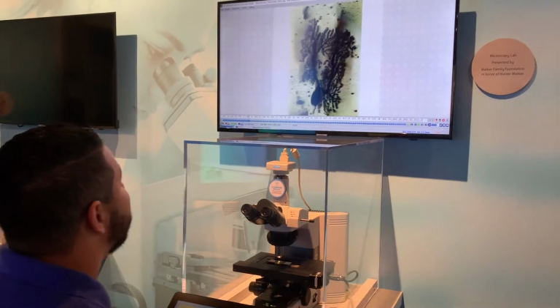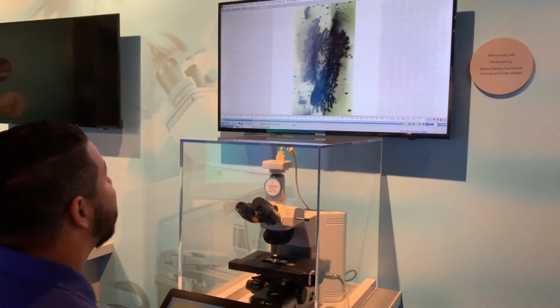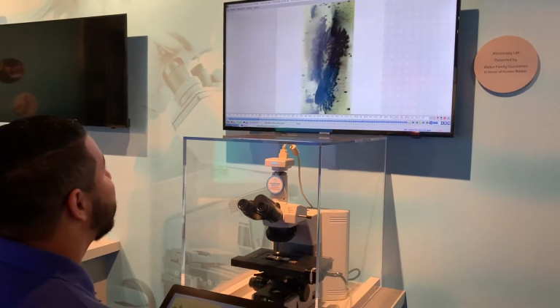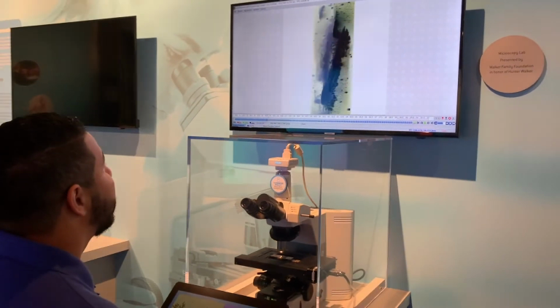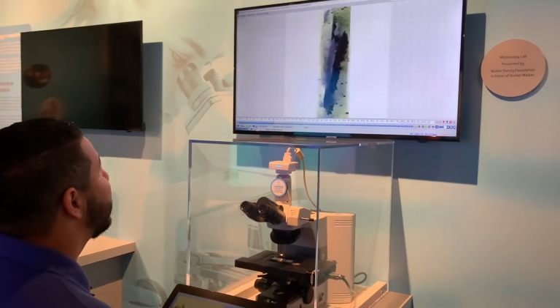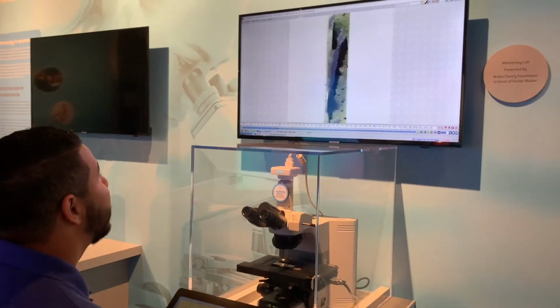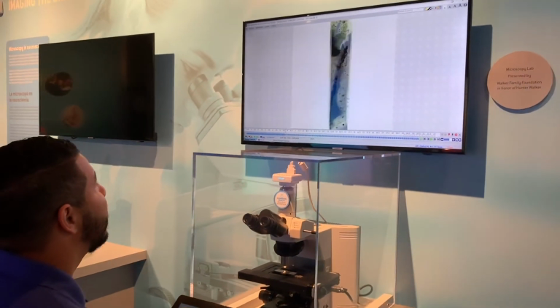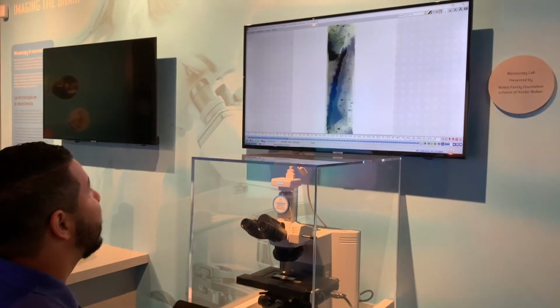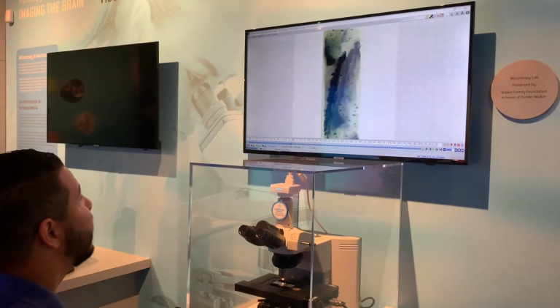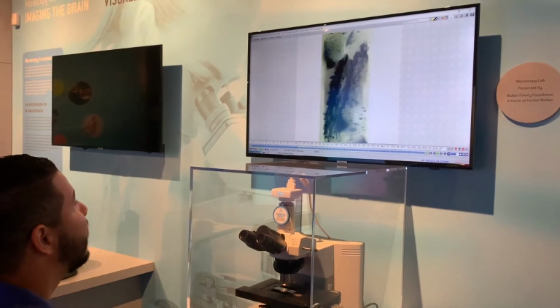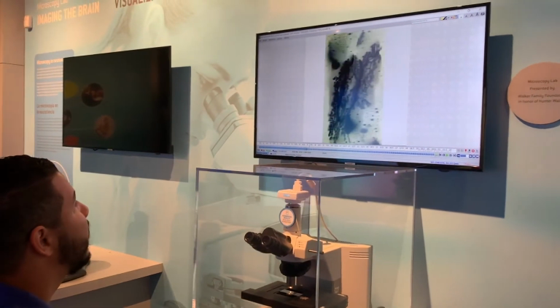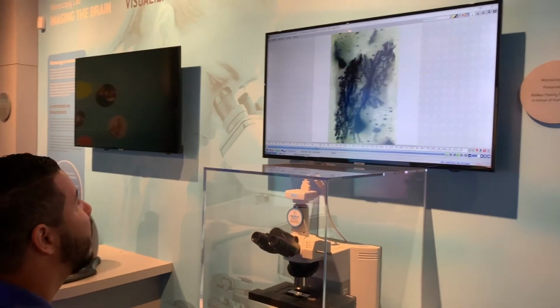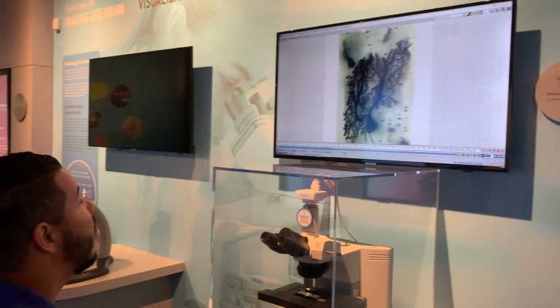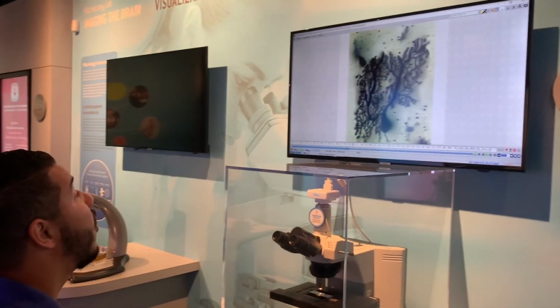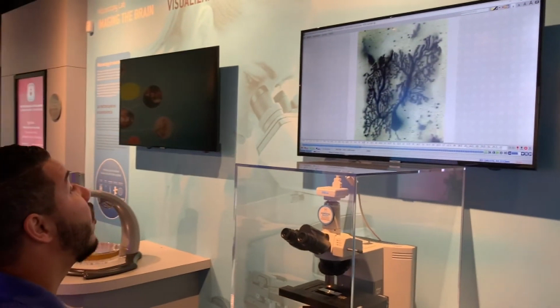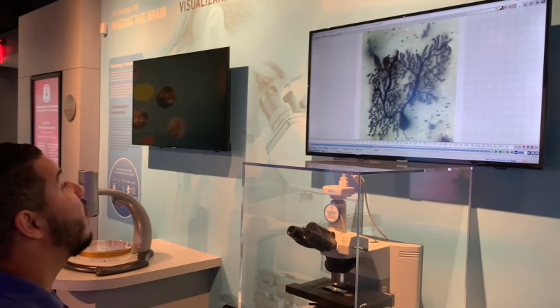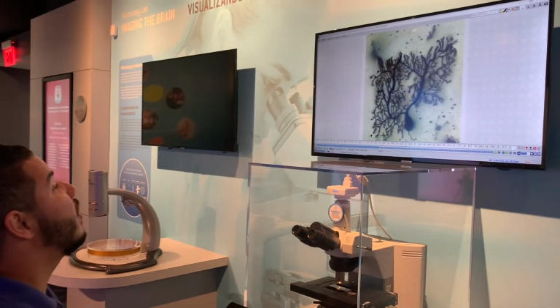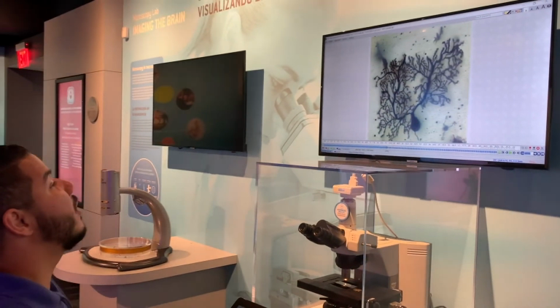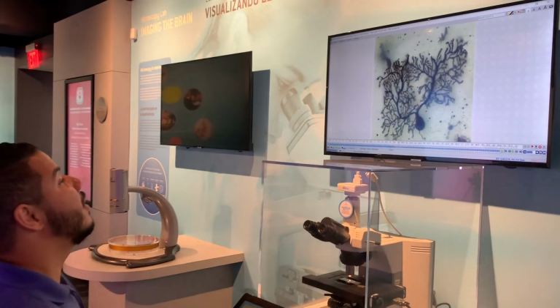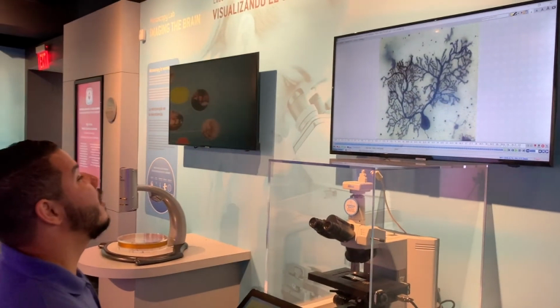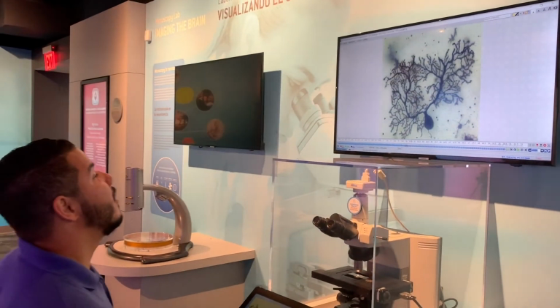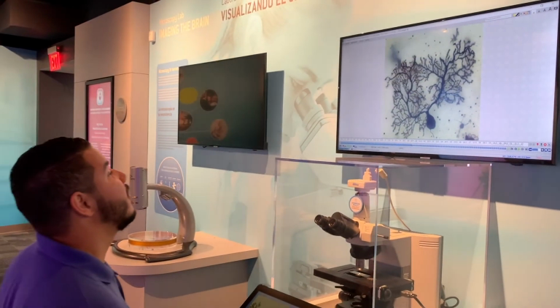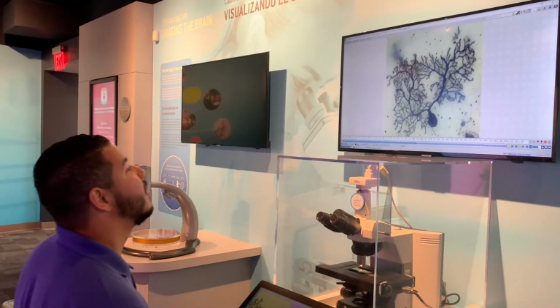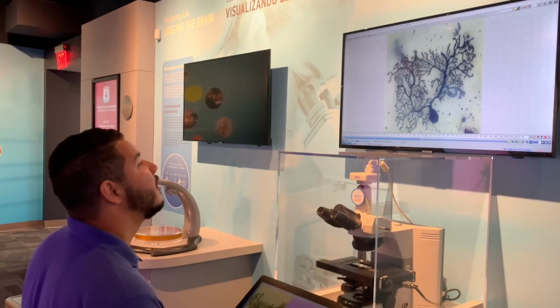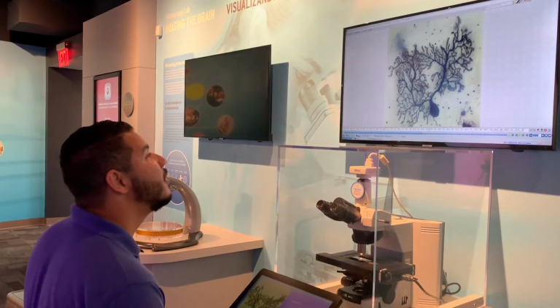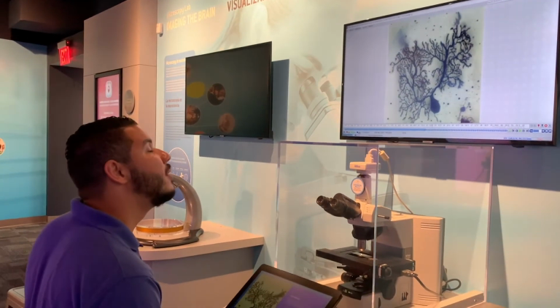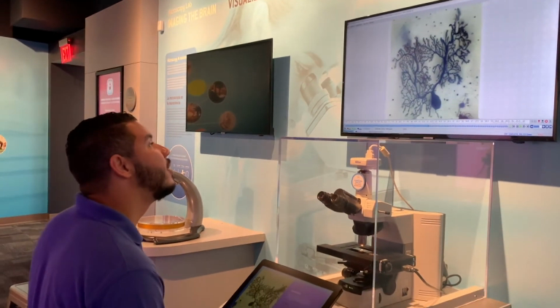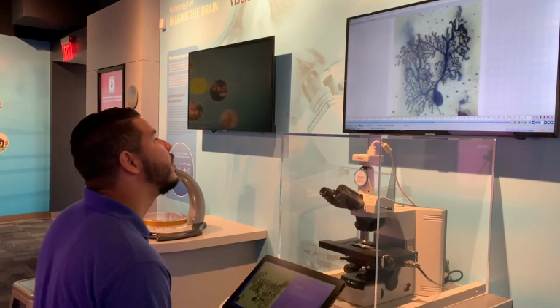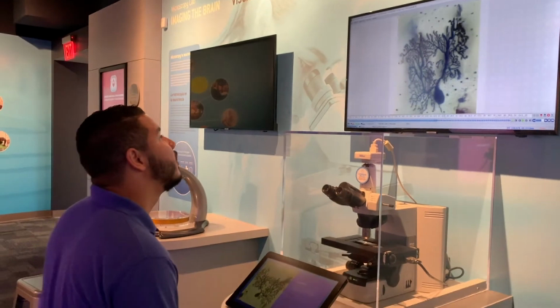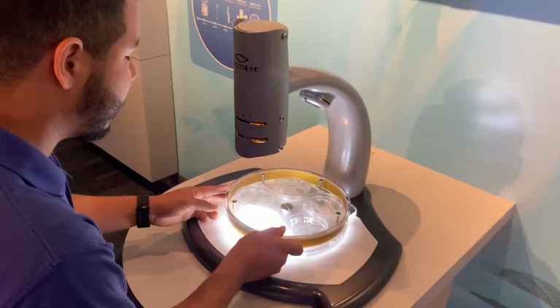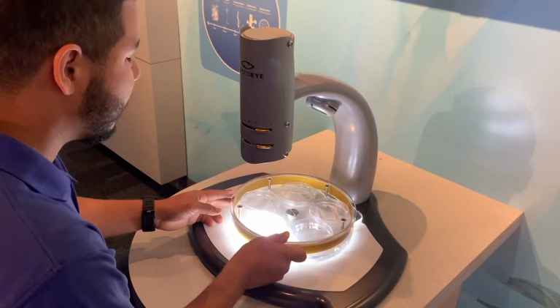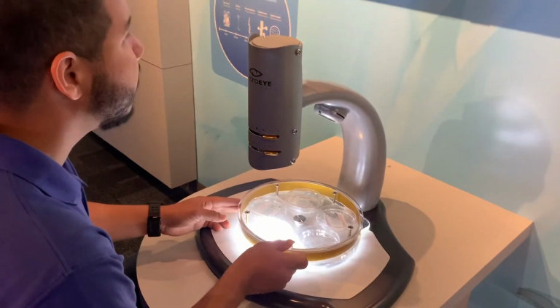Before we head back out to our Hall of Discovery, take another deep dive with our amazing microscopy lab.